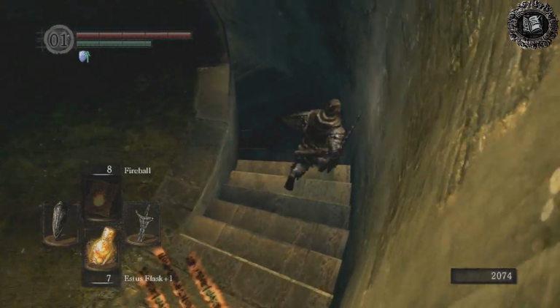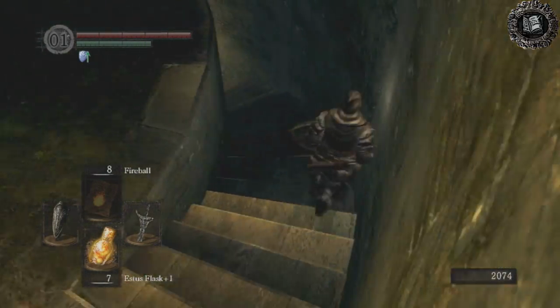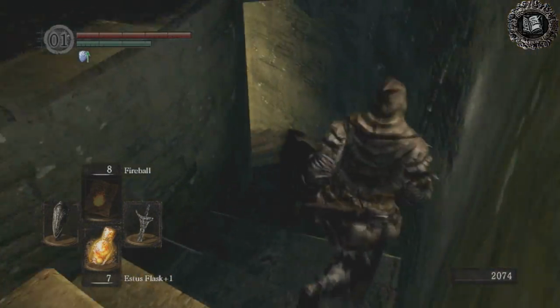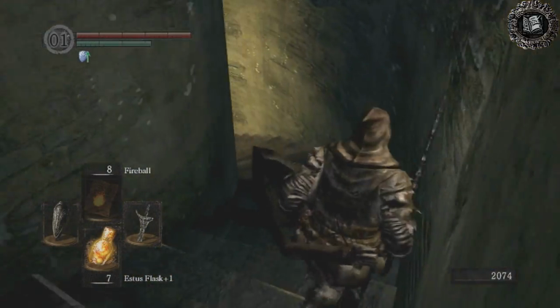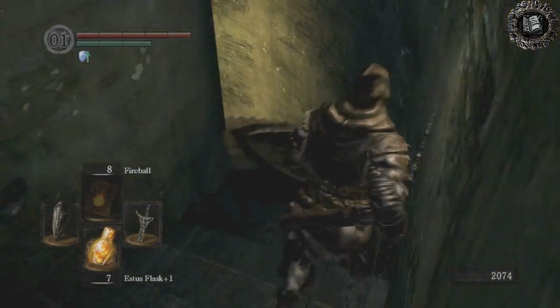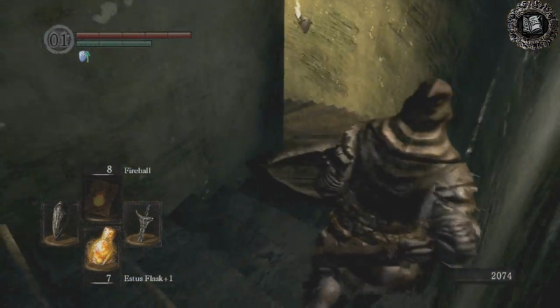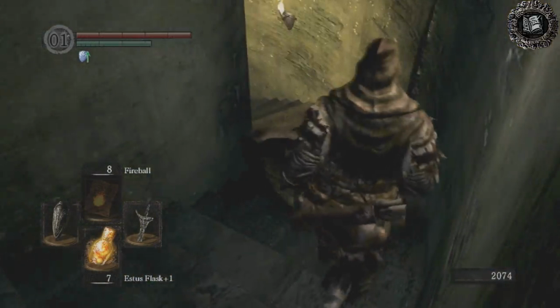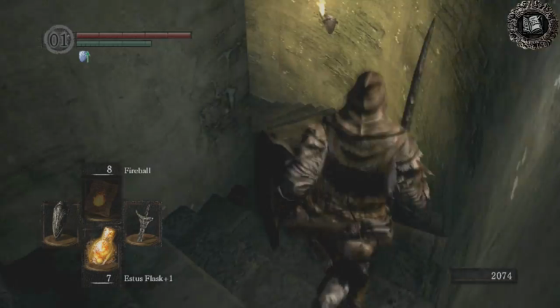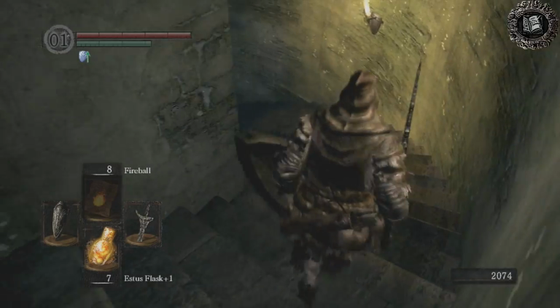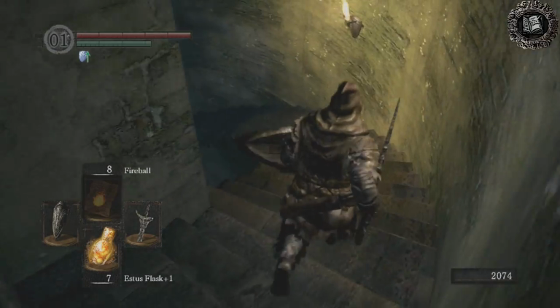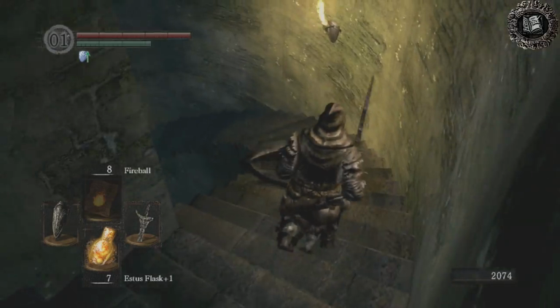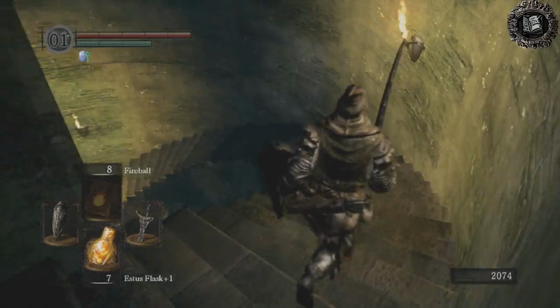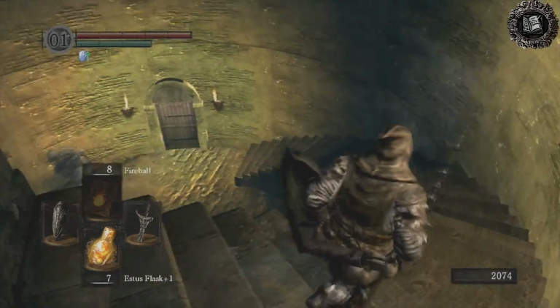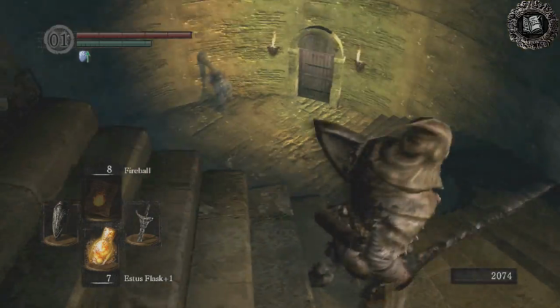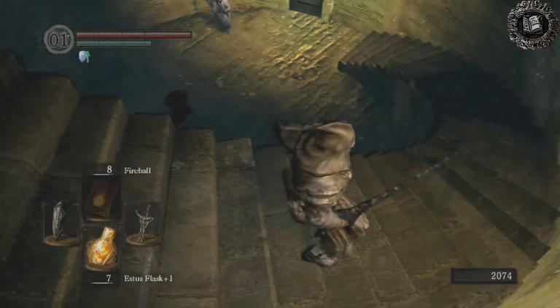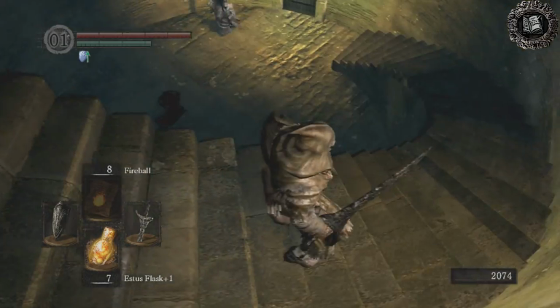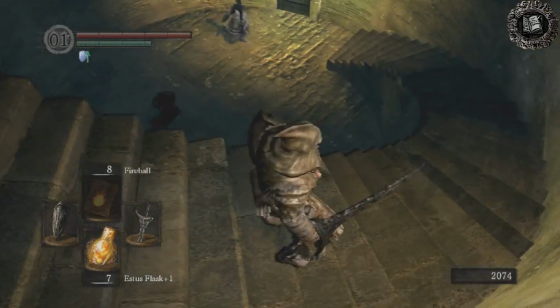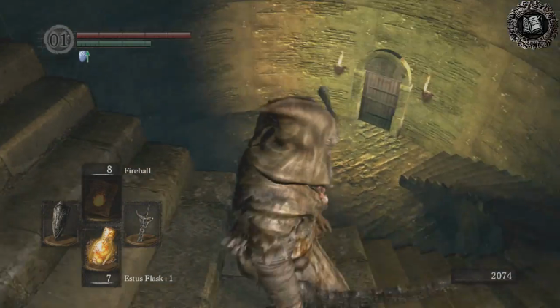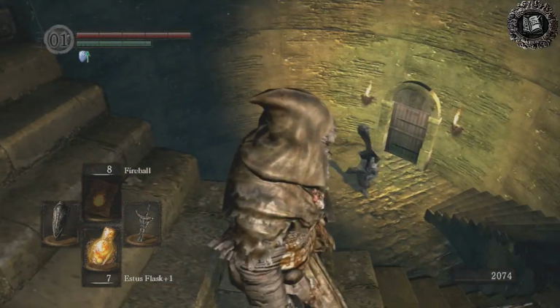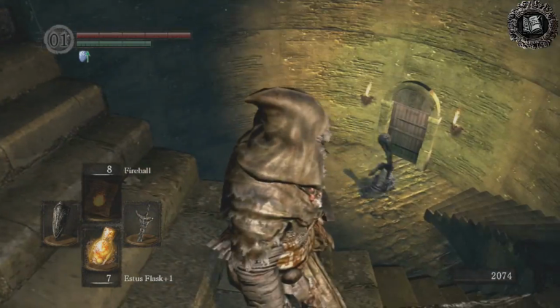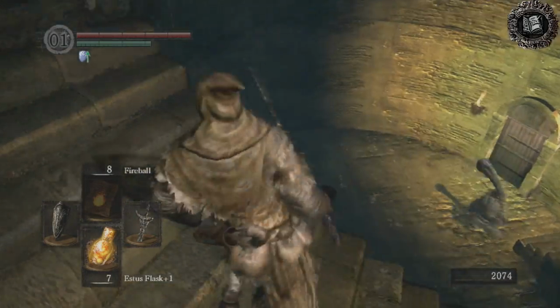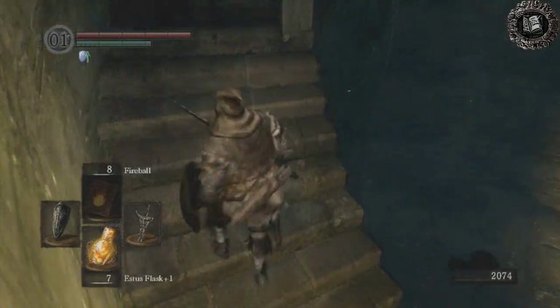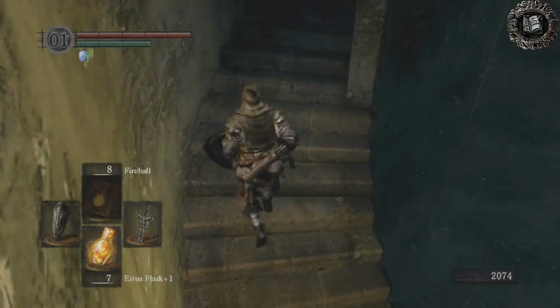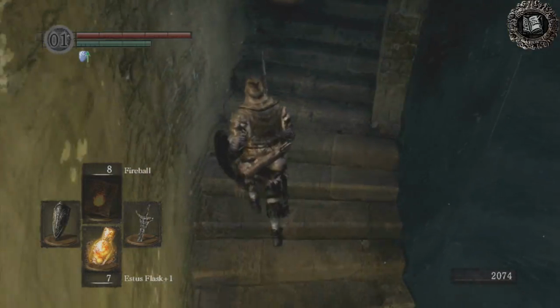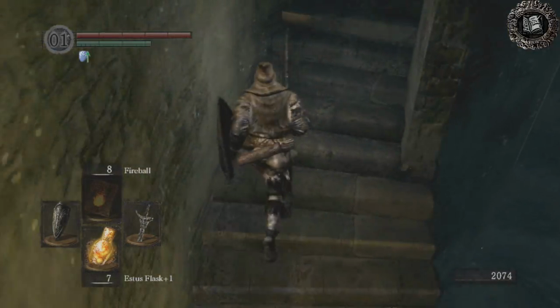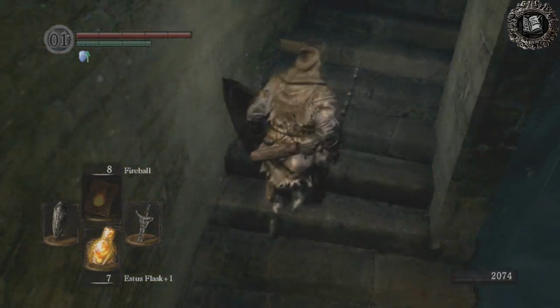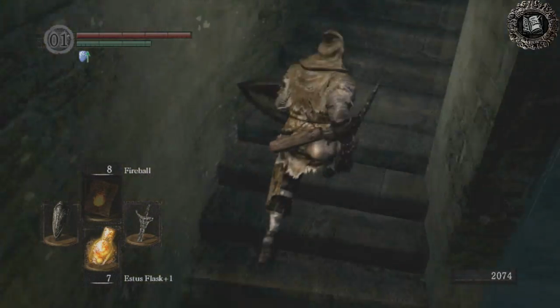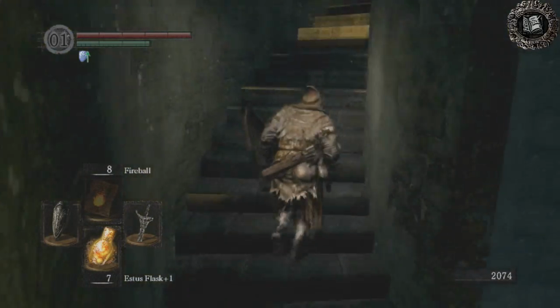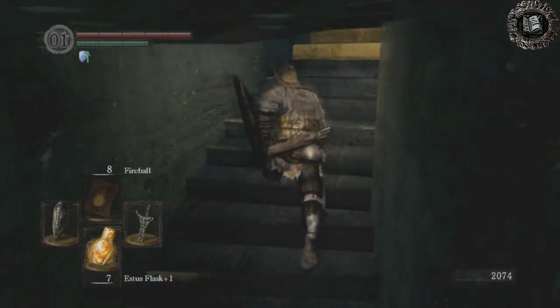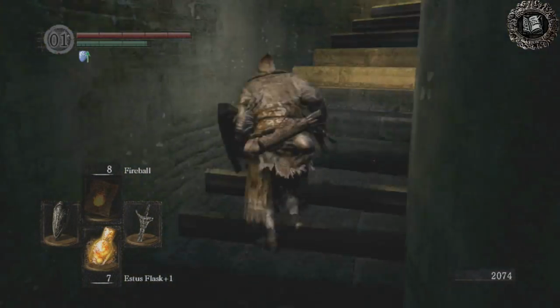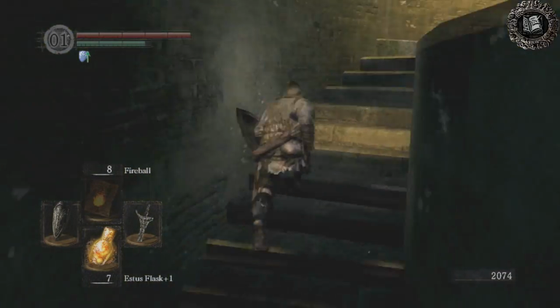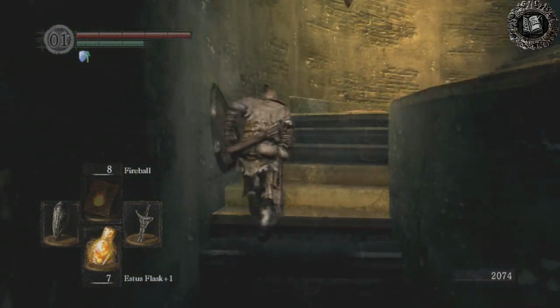What I do here is I go down, gain Havel's attention, and then run back up to the start.